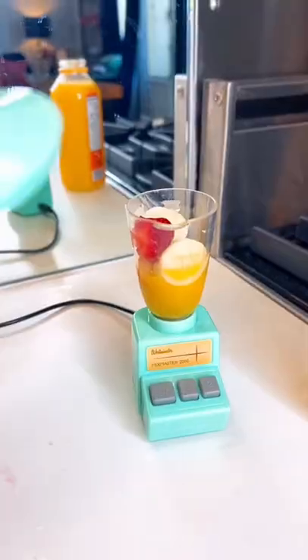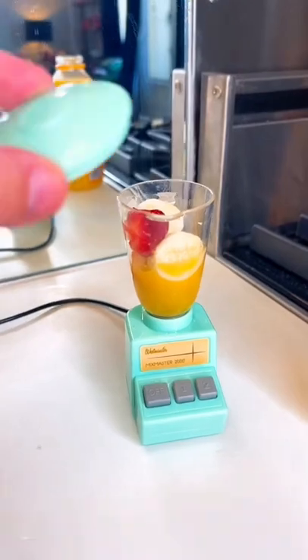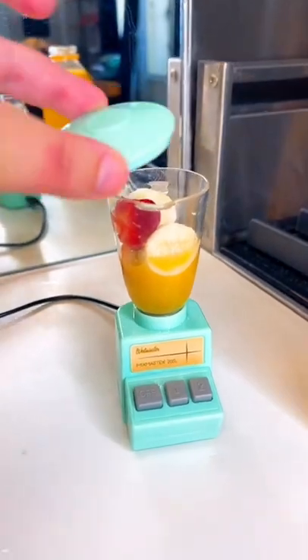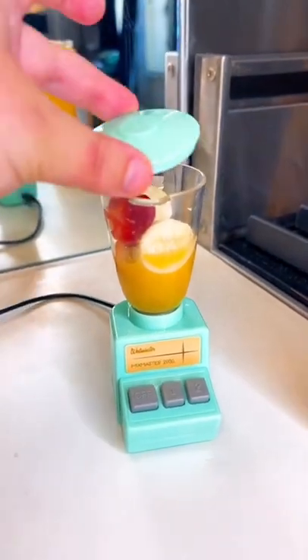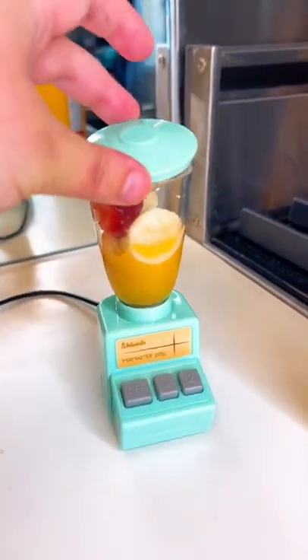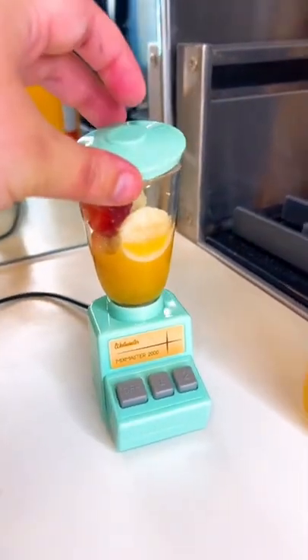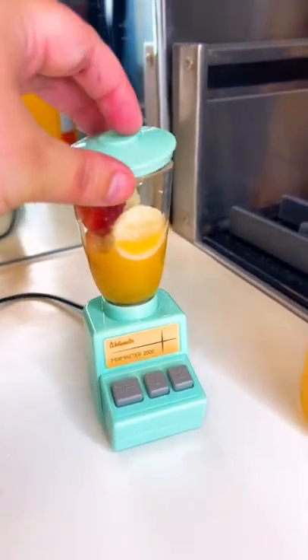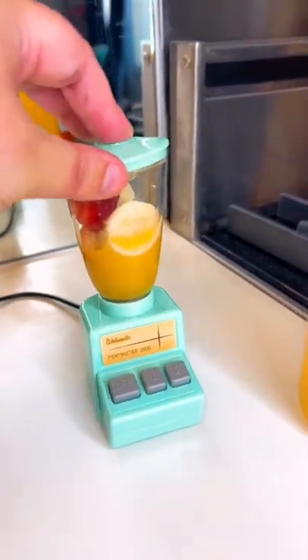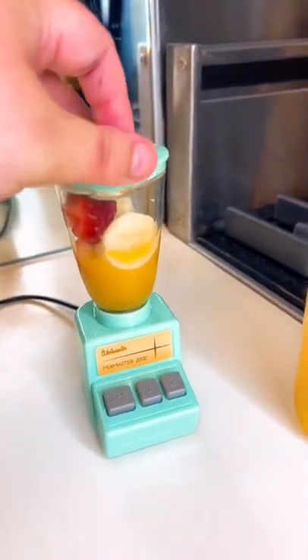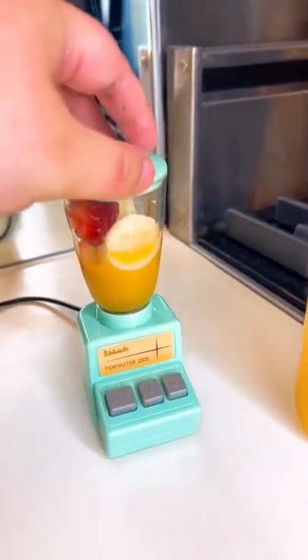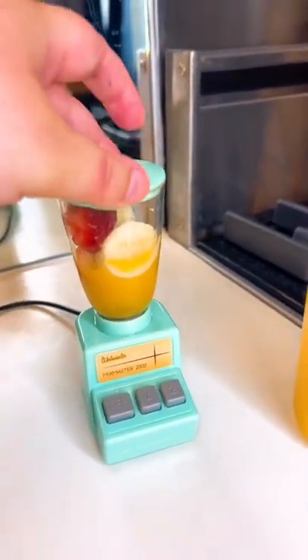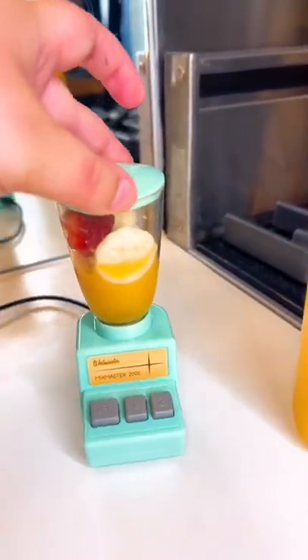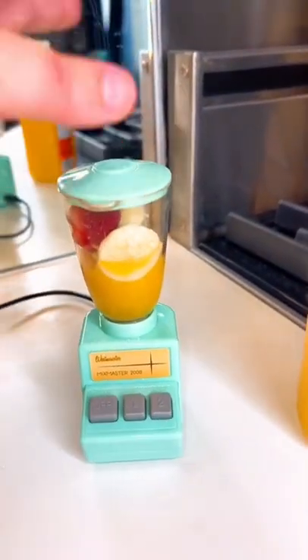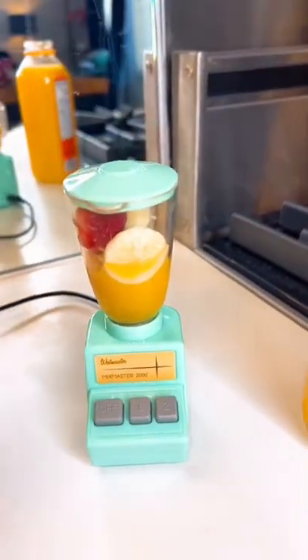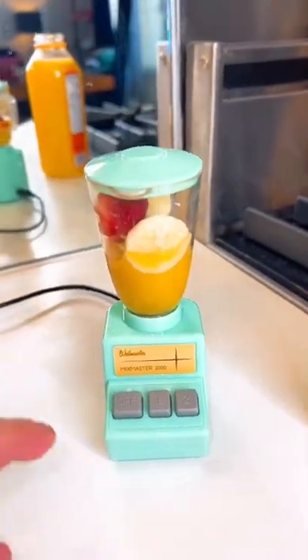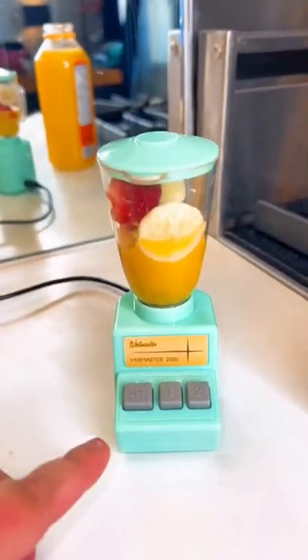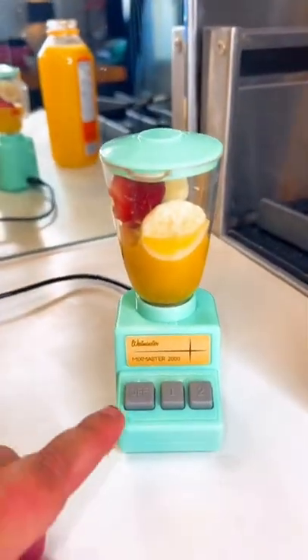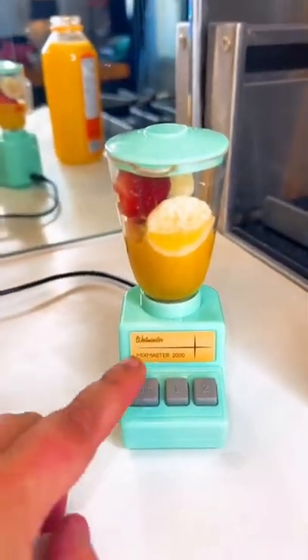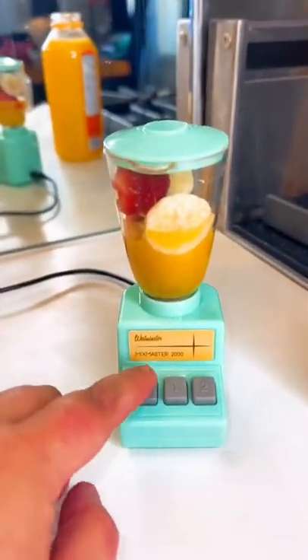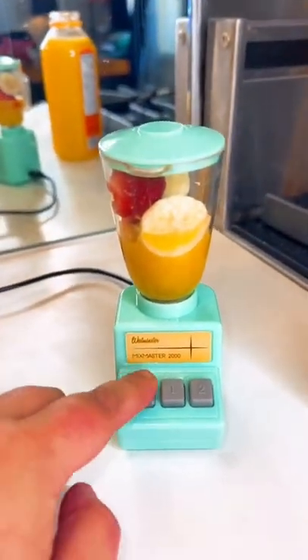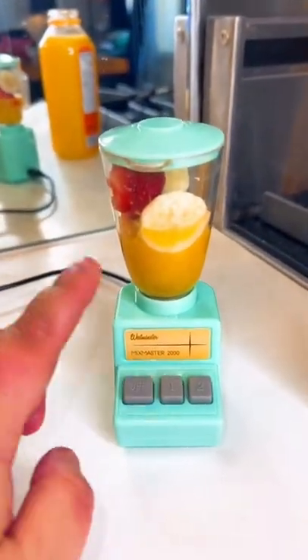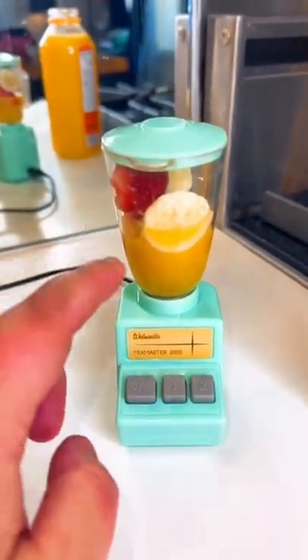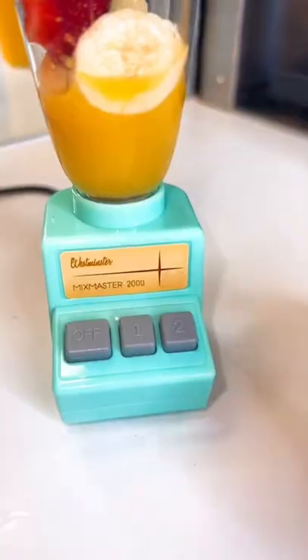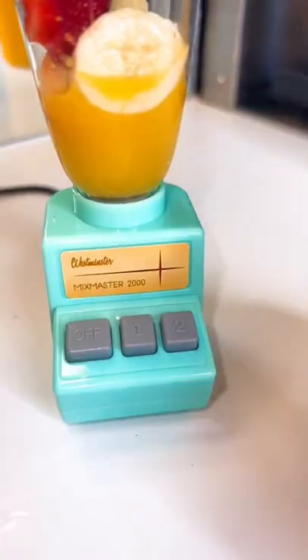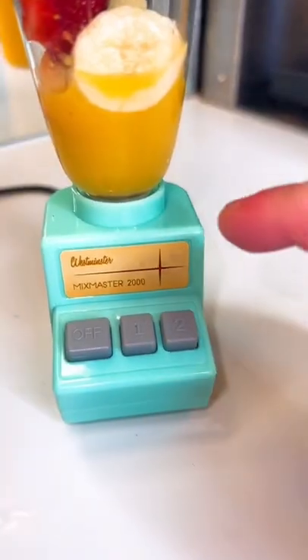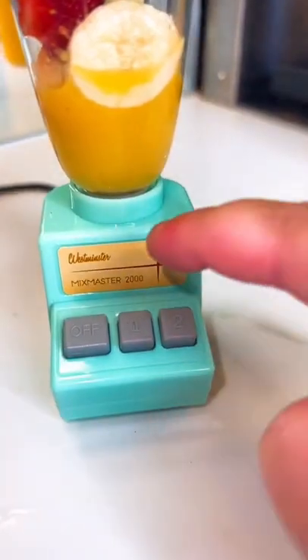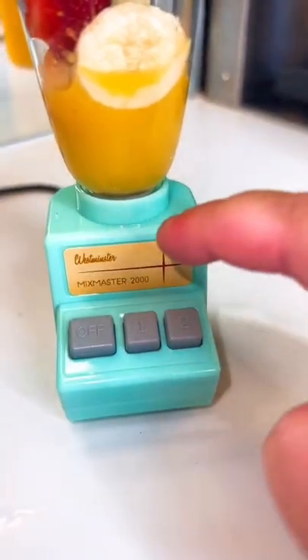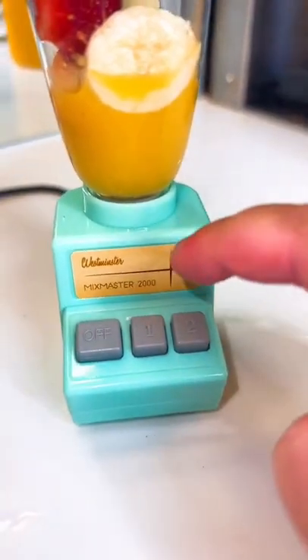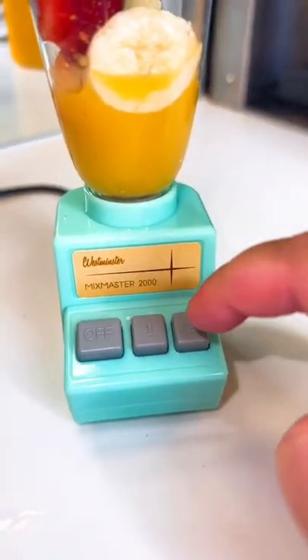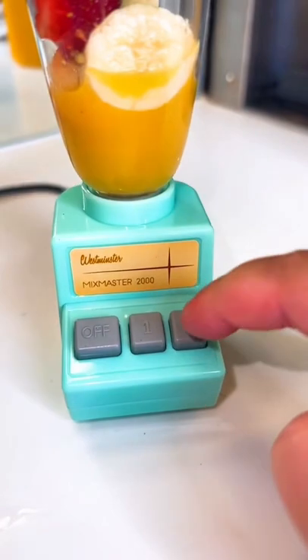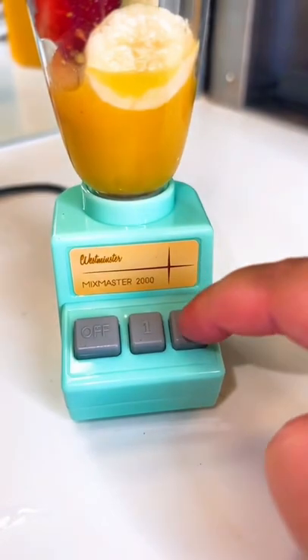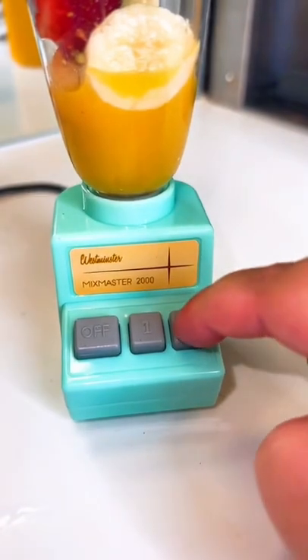It's time to see if this thing actually works. Here we go. One, two, three.